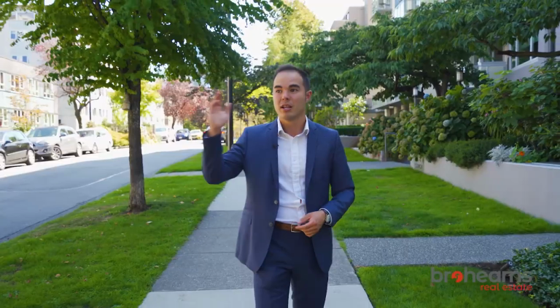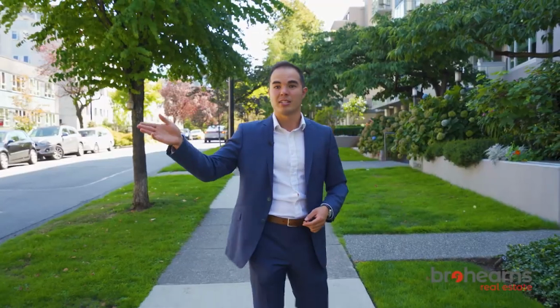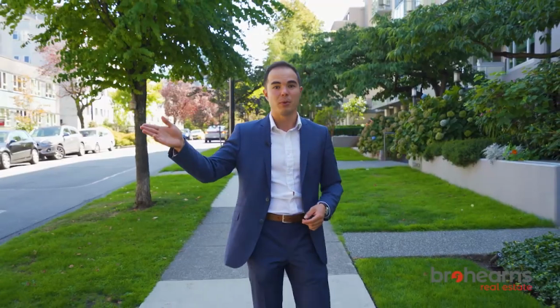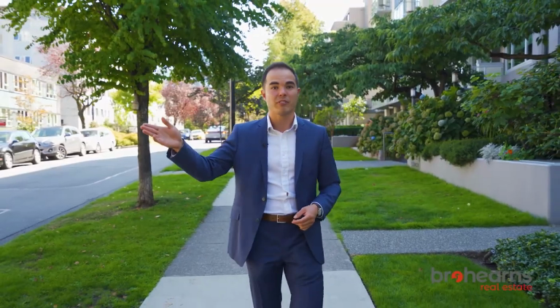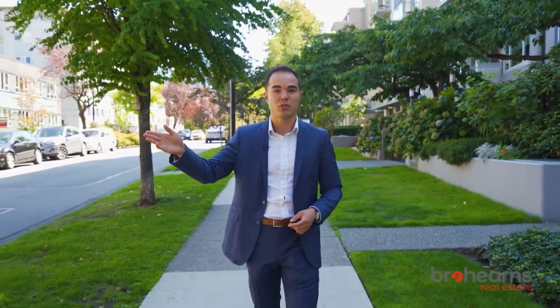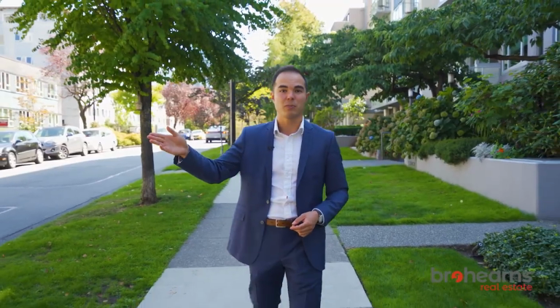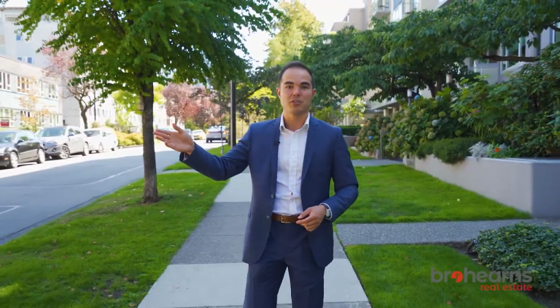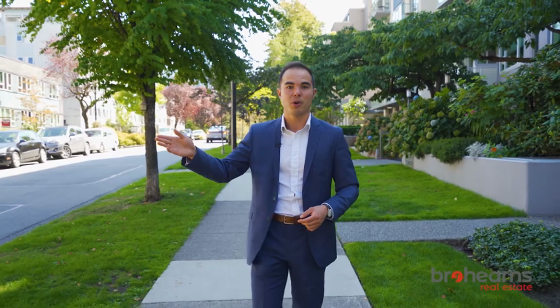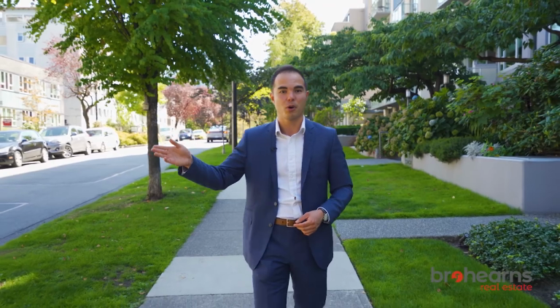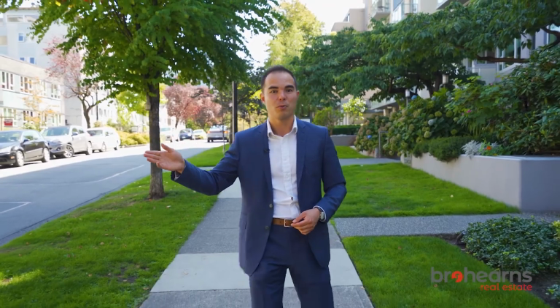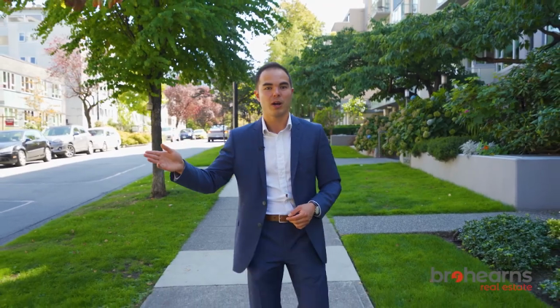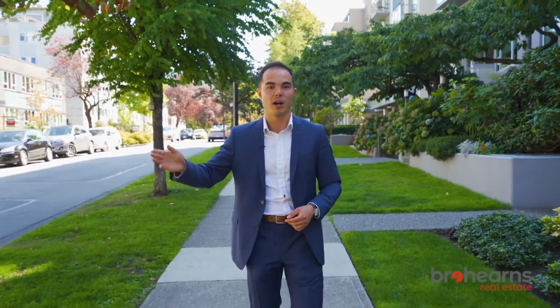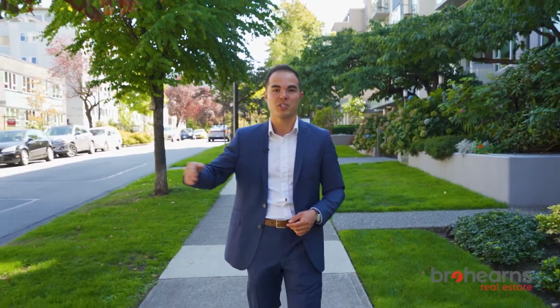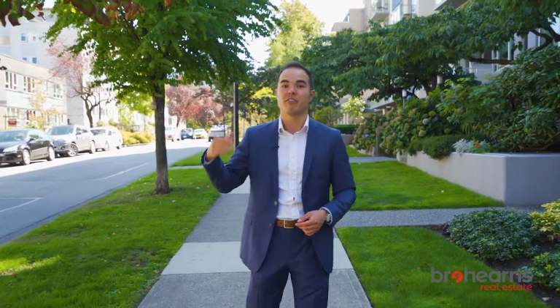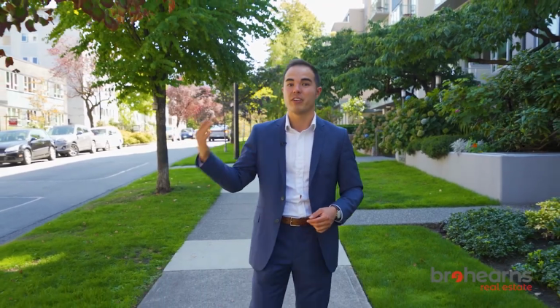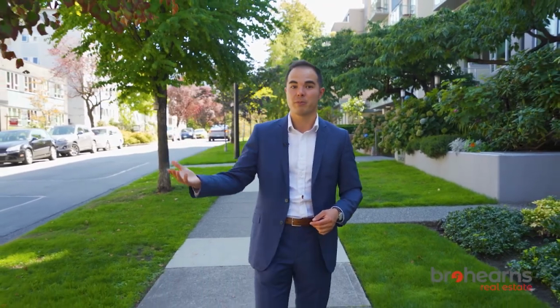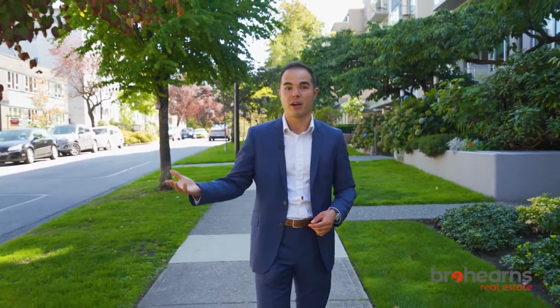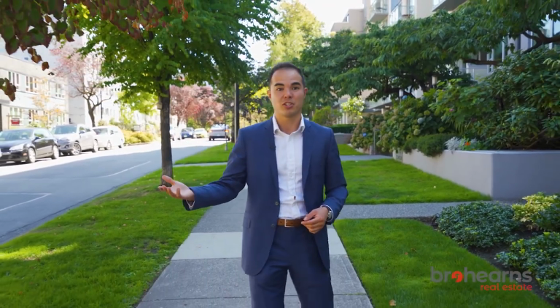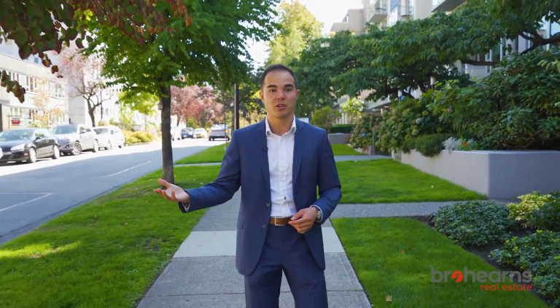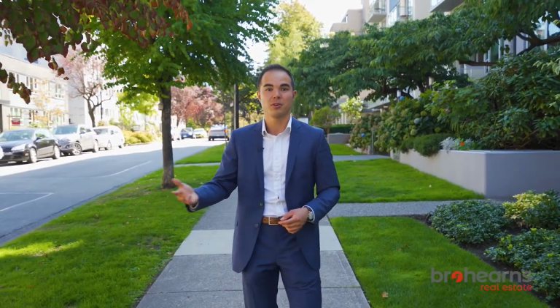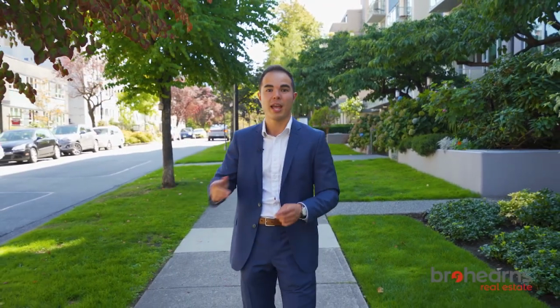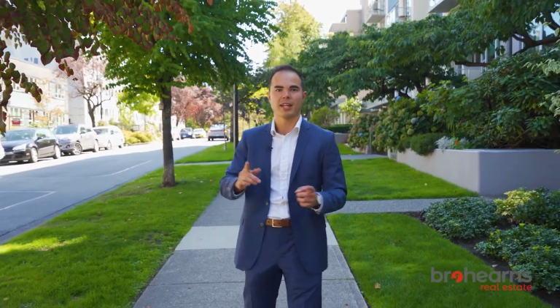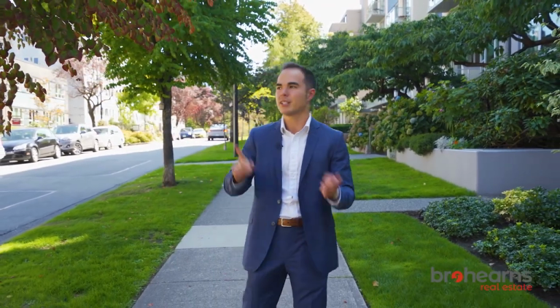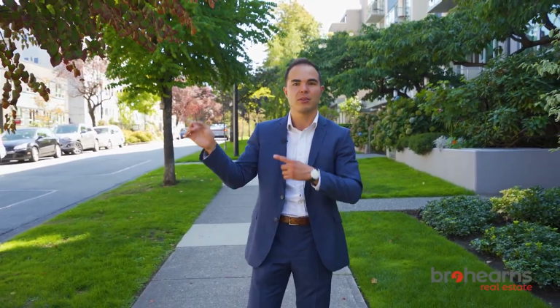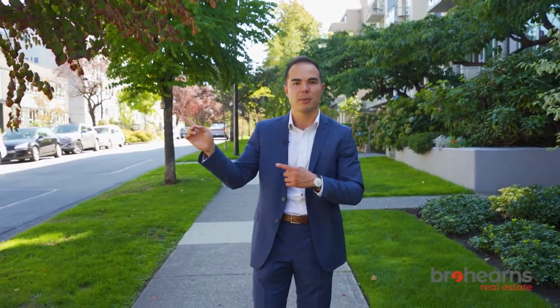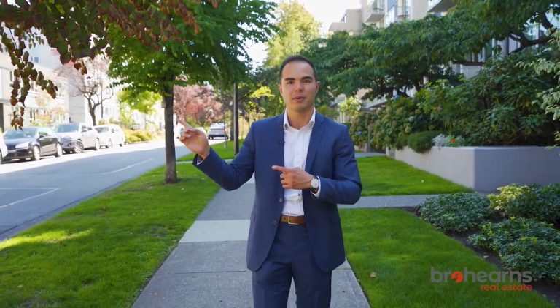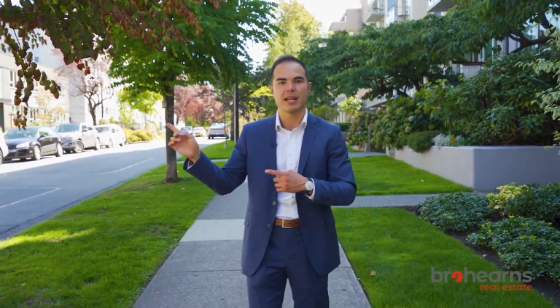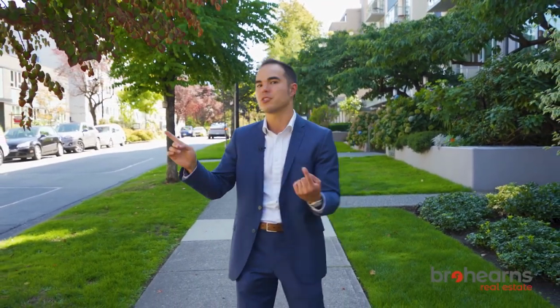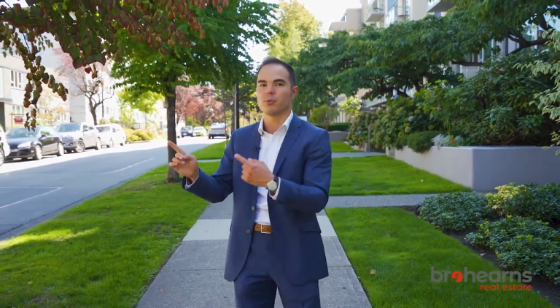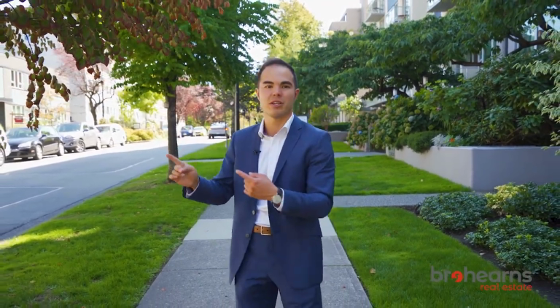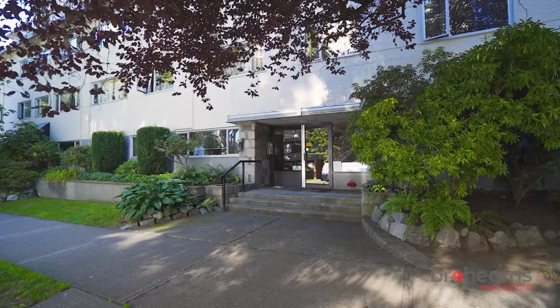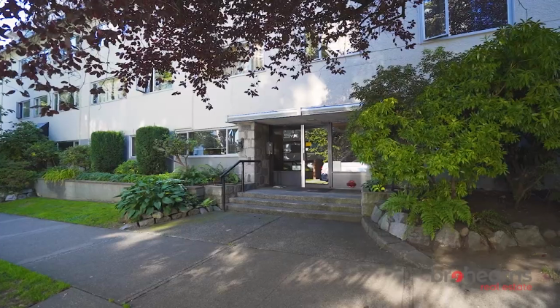Today we have a two-bedroom home which we are very proud to show you, and I think Daniel's up there right now, so why don't you head inside.